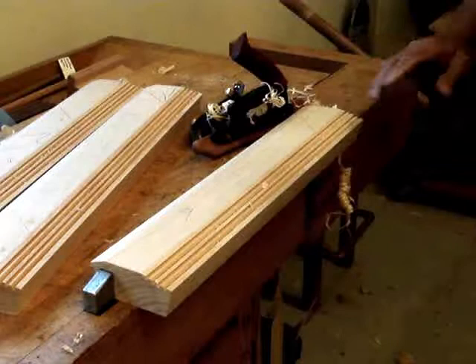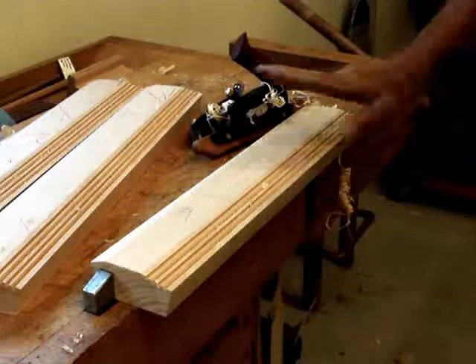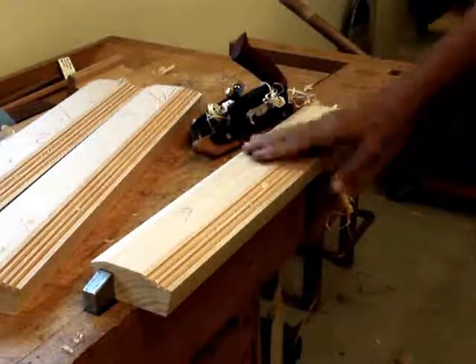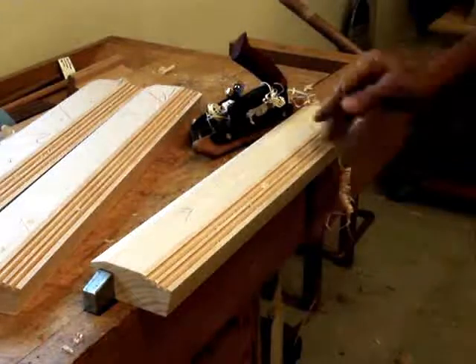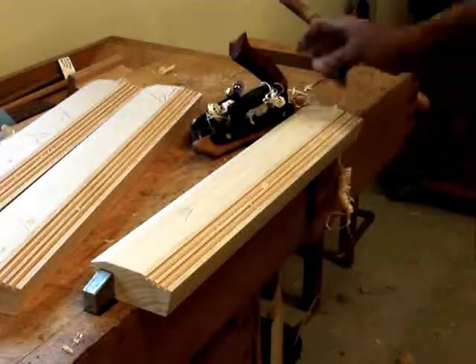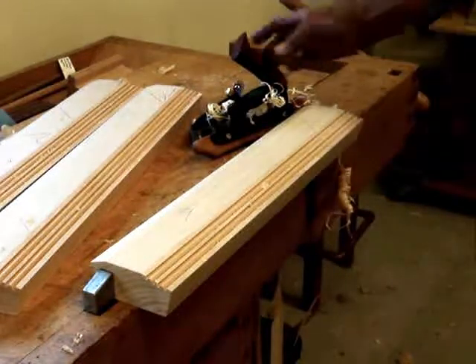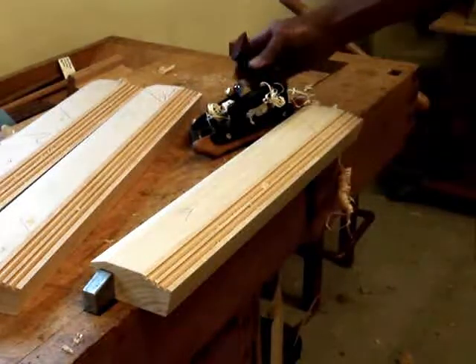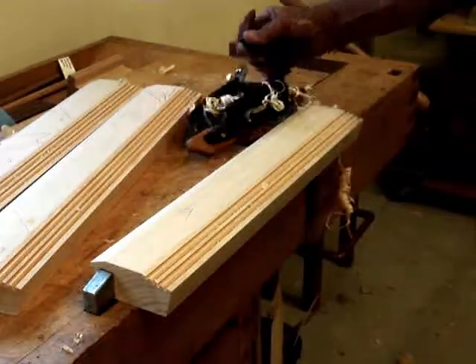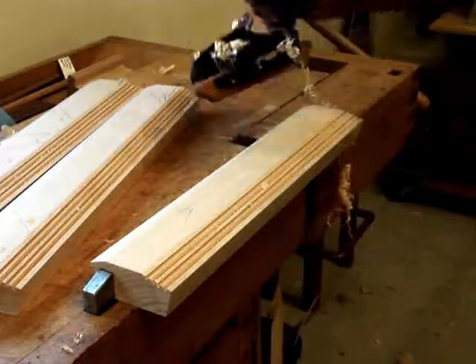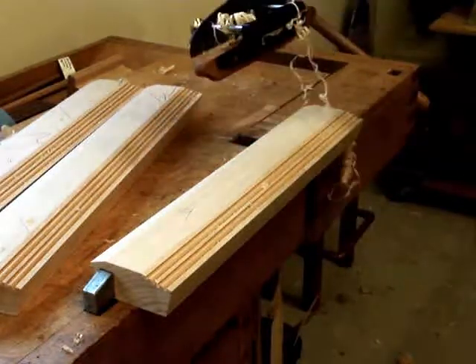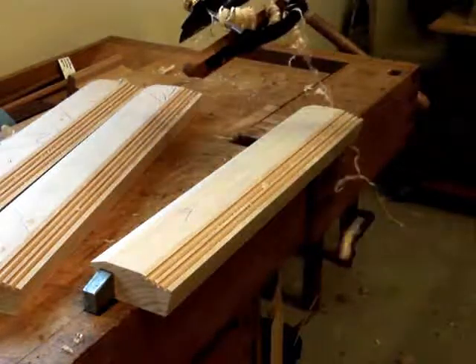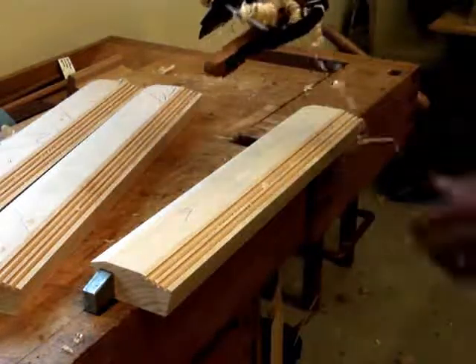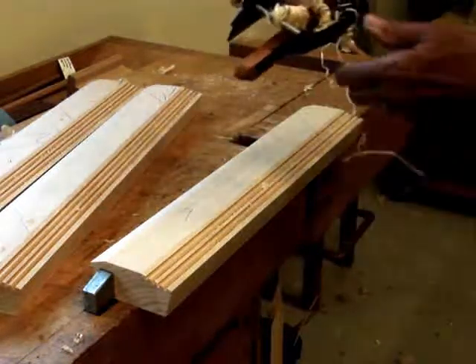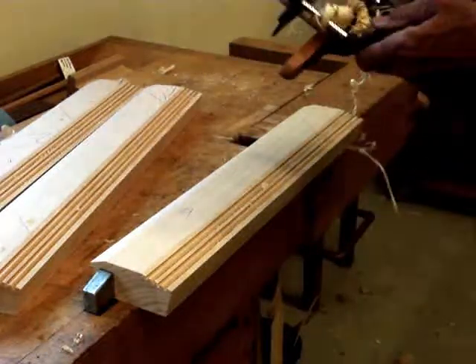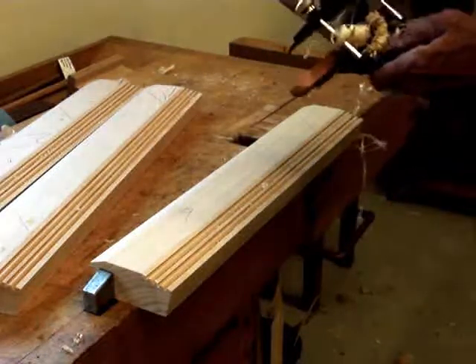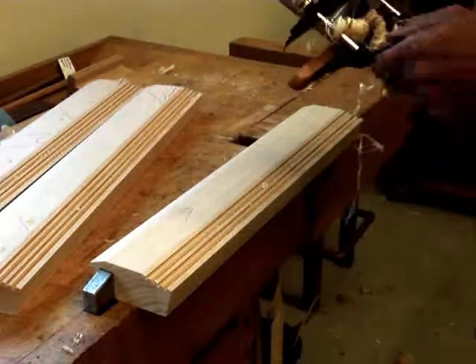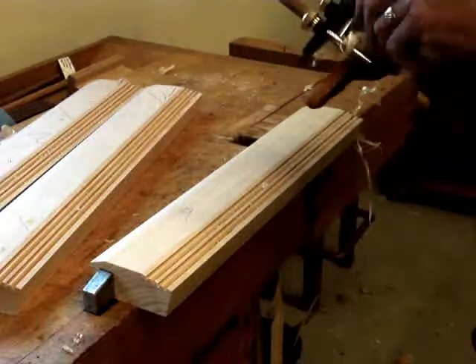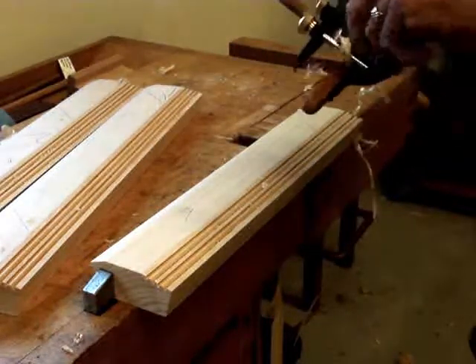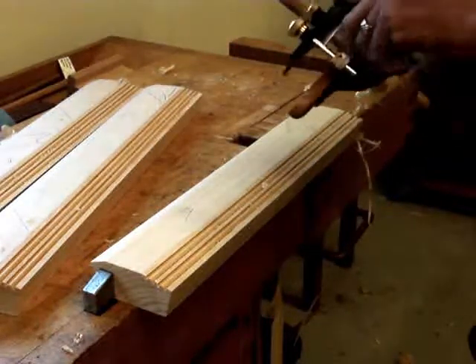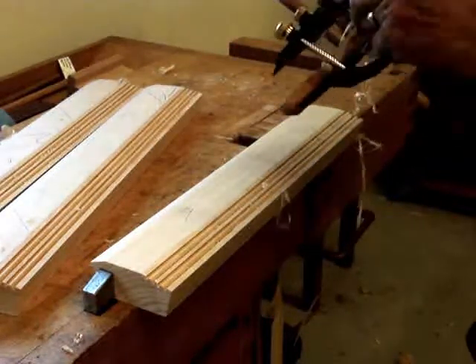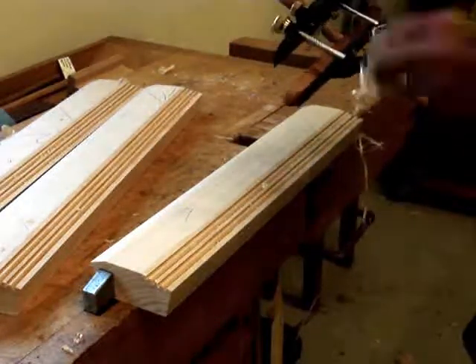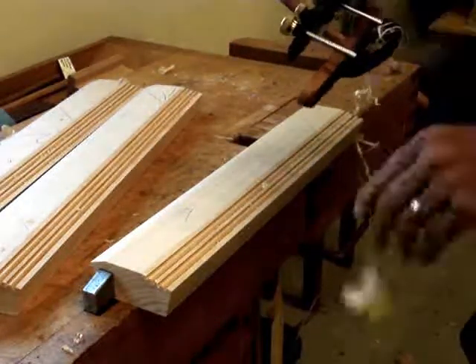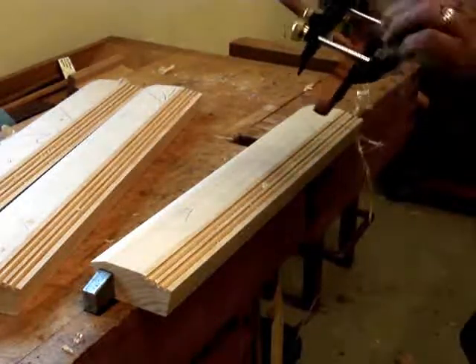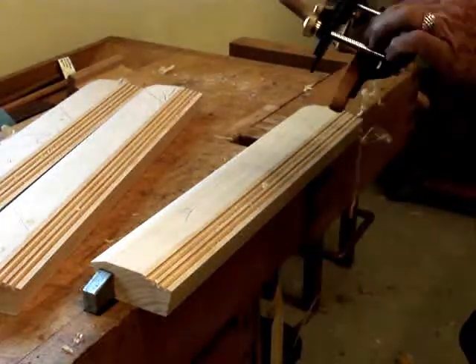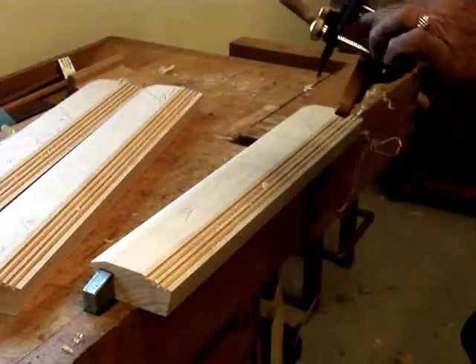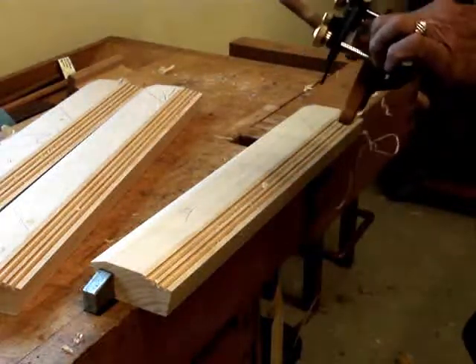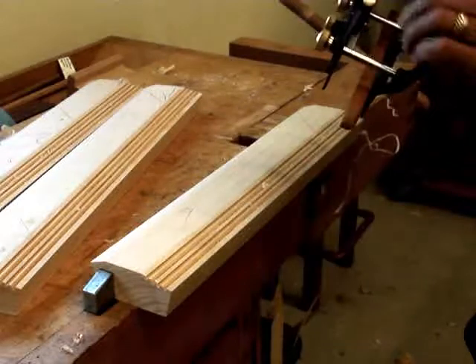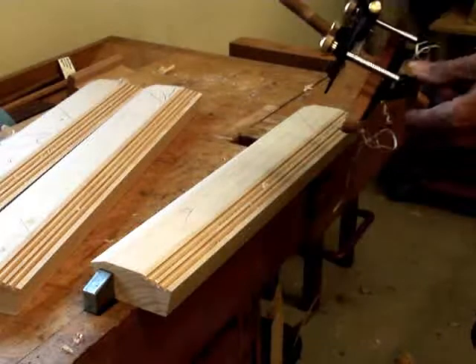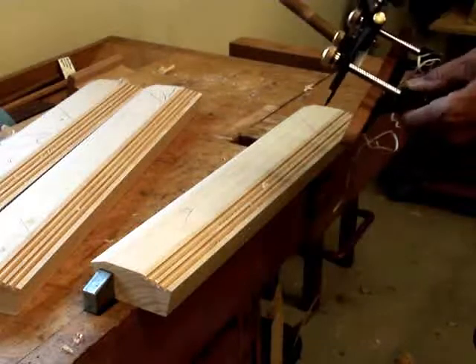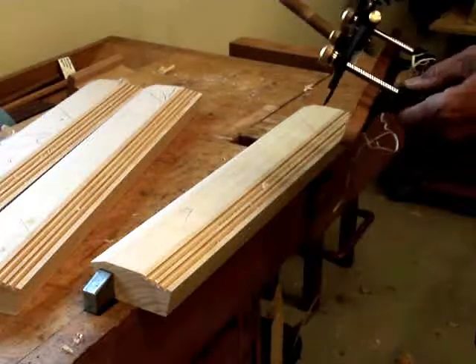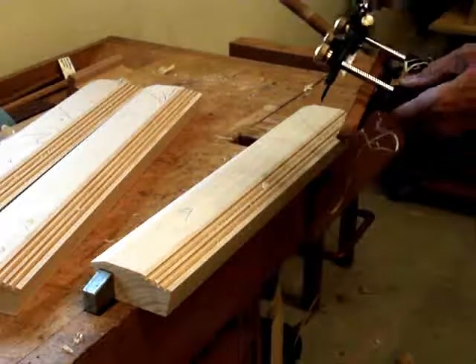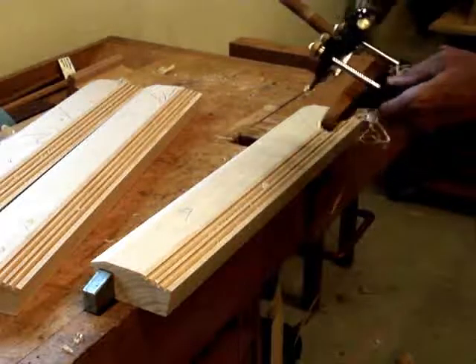So there you have it — the Veritas small plow plane with a quarter inch beading cutter. Thank you.